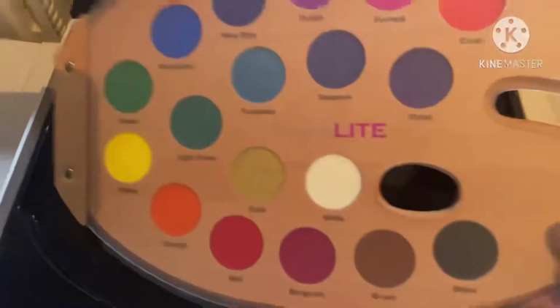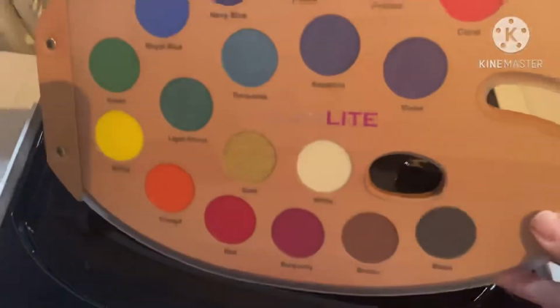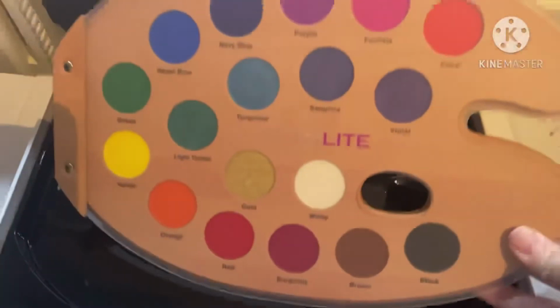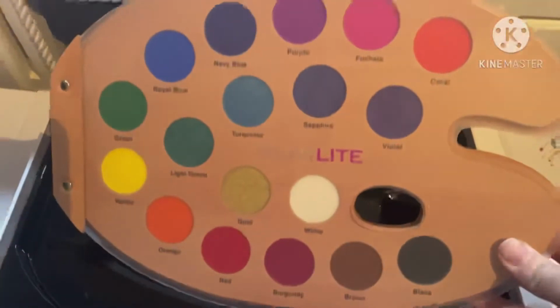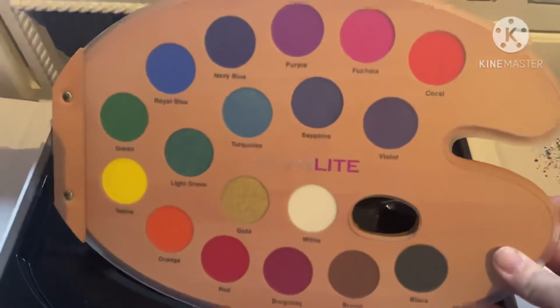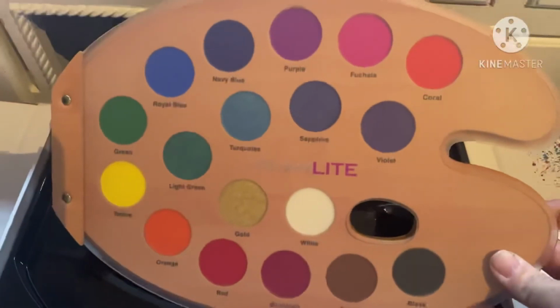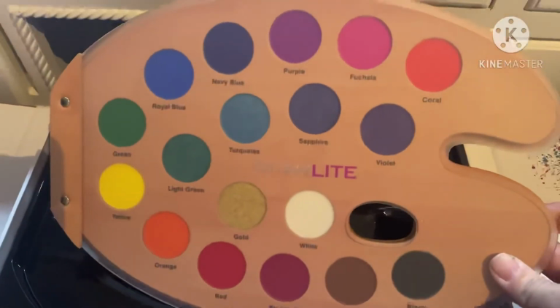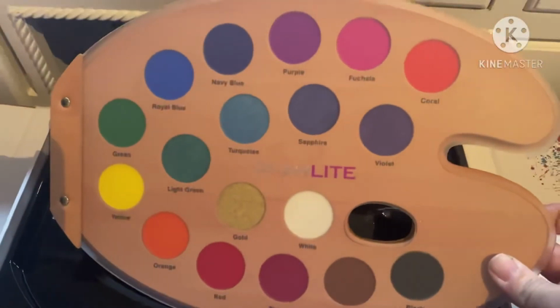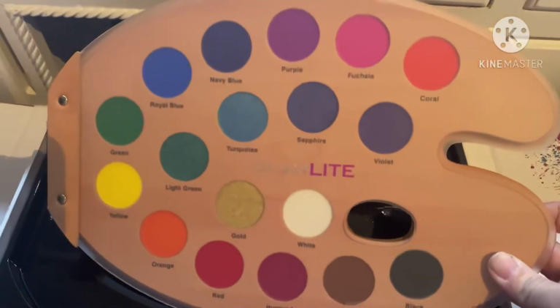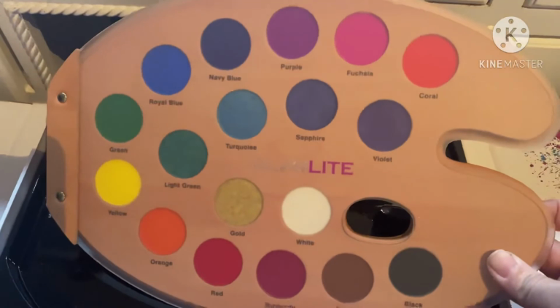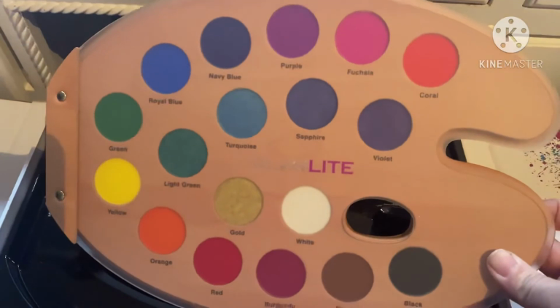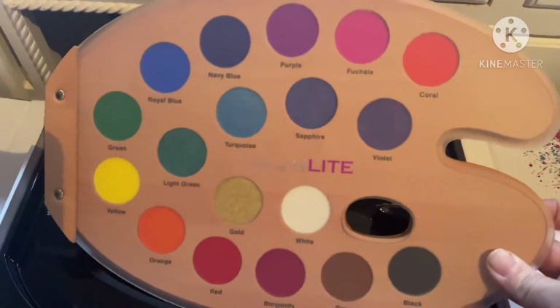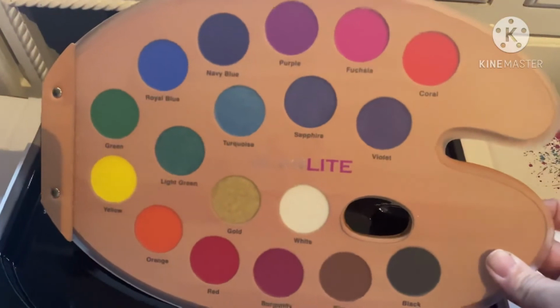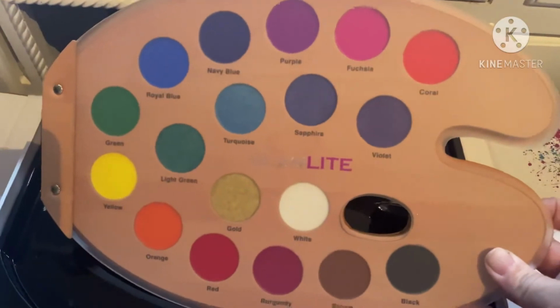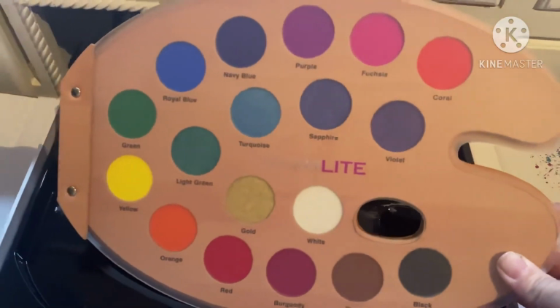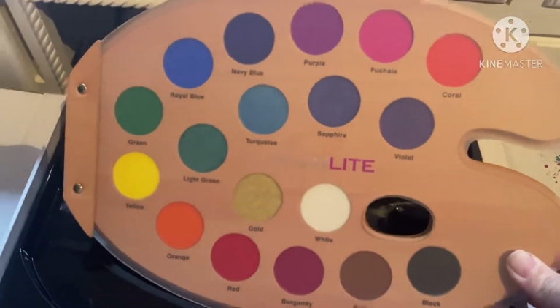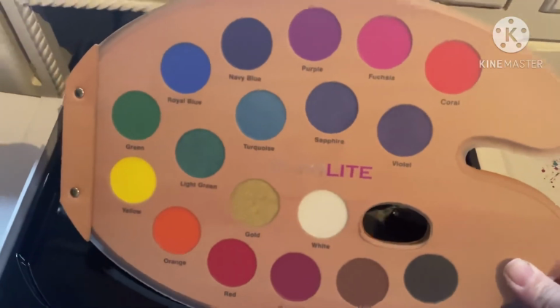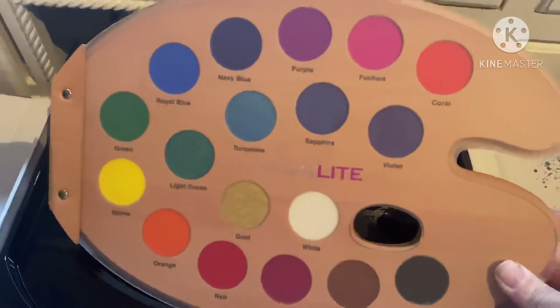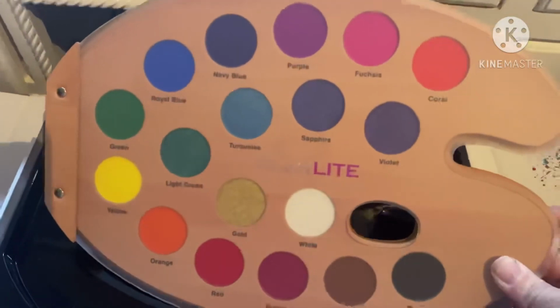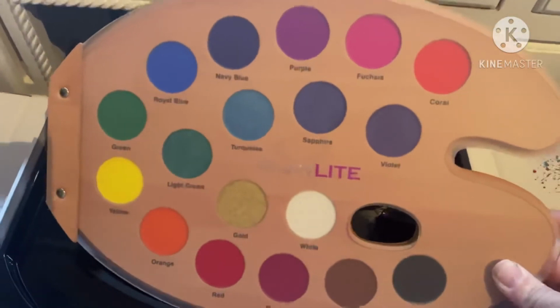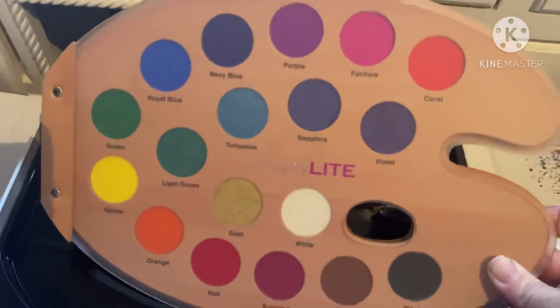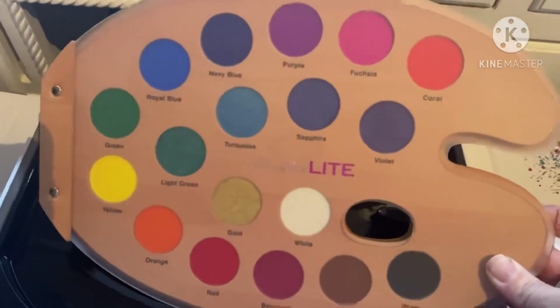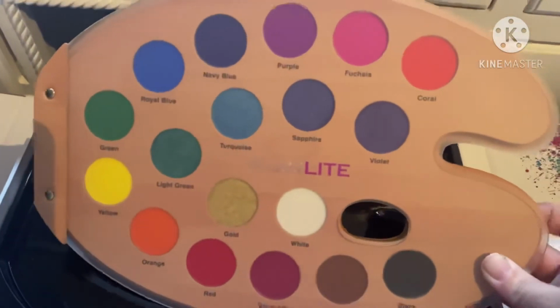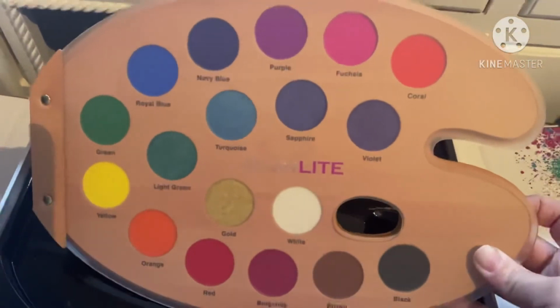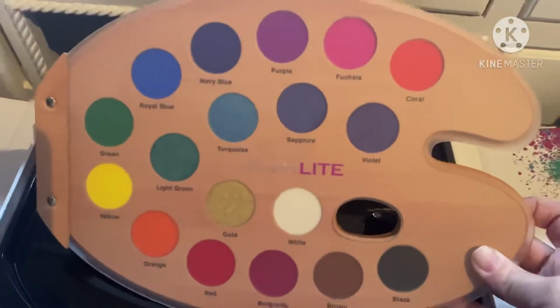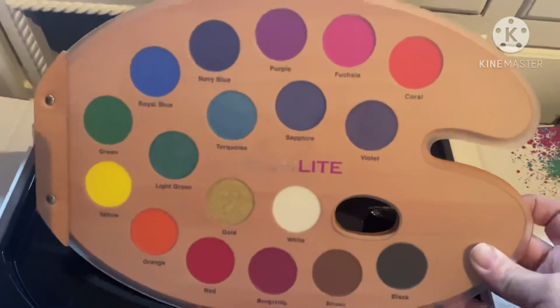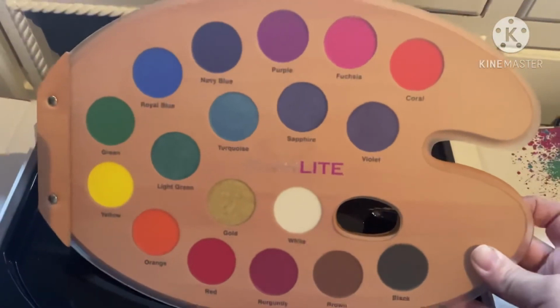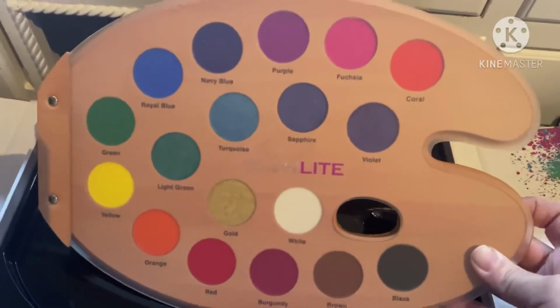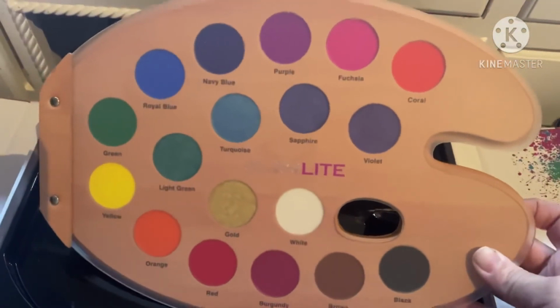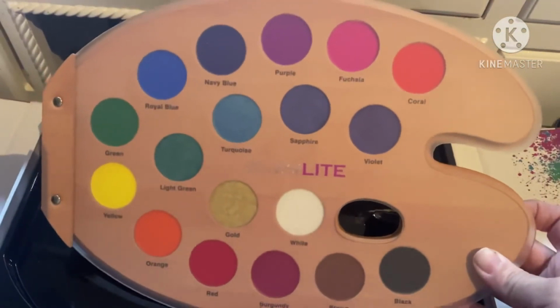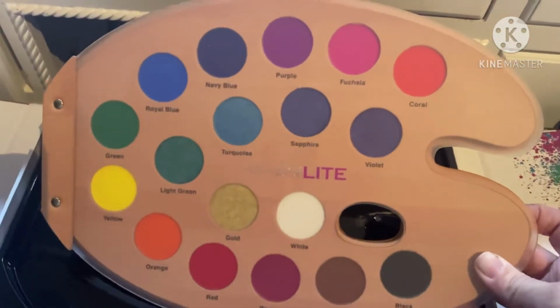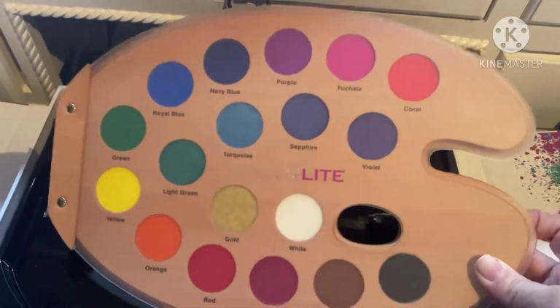Check it out if you want your own Glamlite. You guys have a great day. Bye.